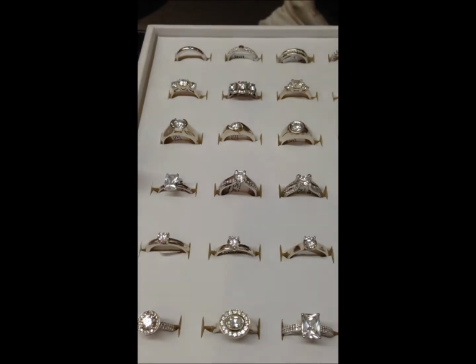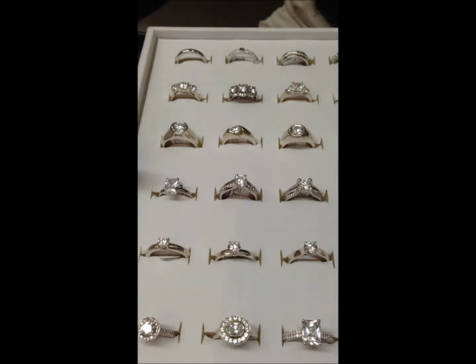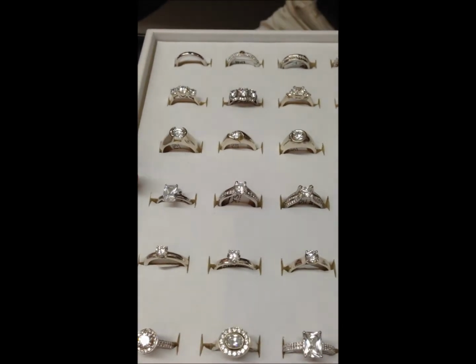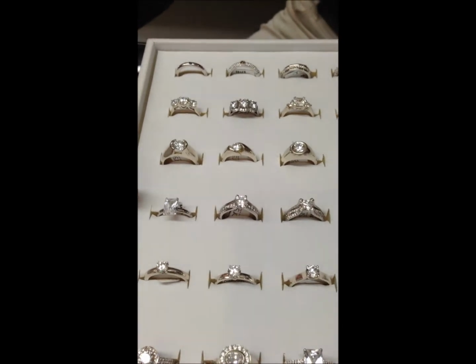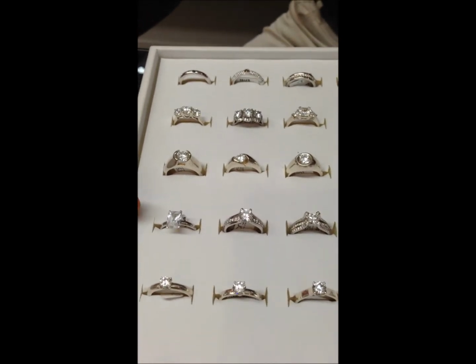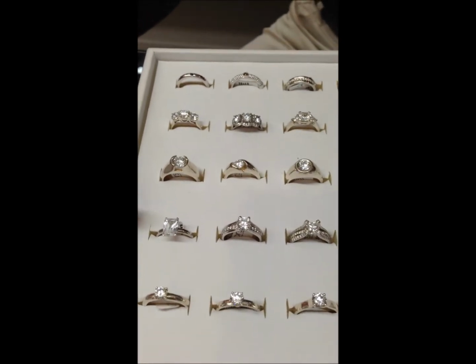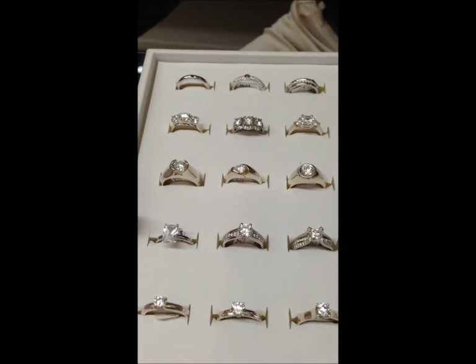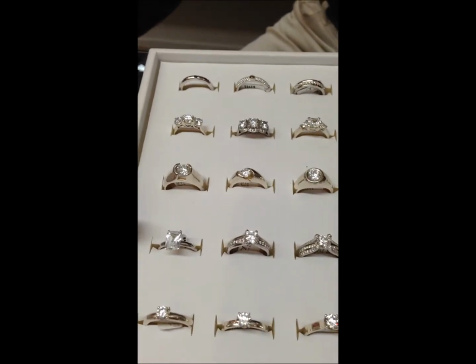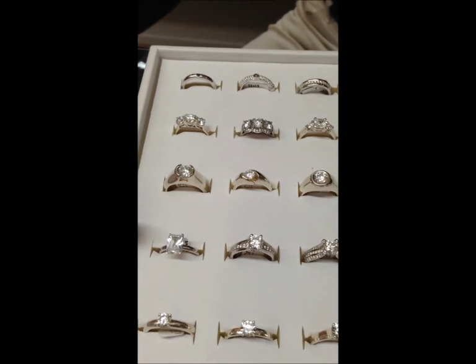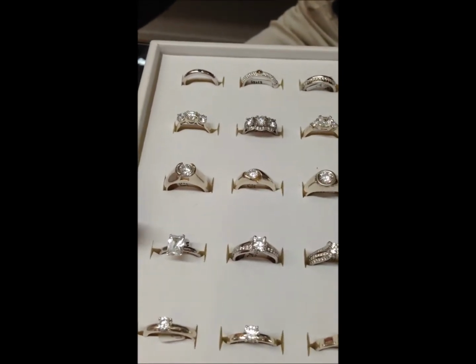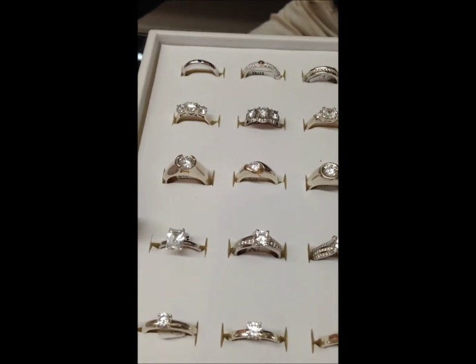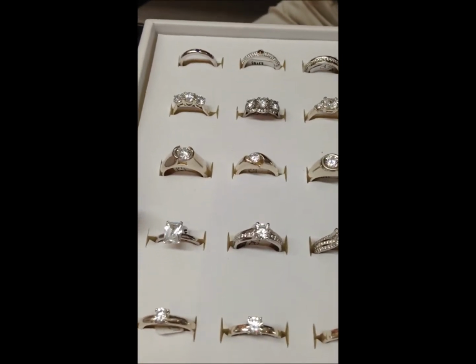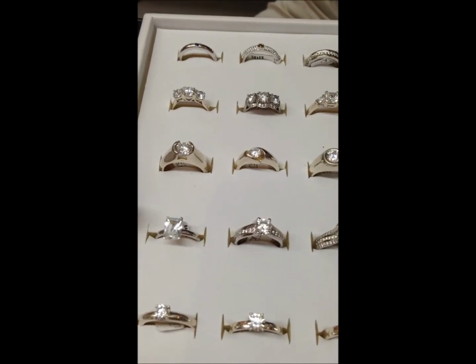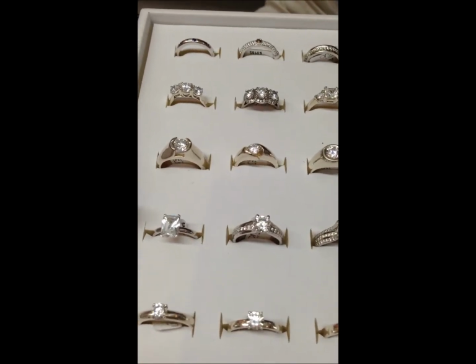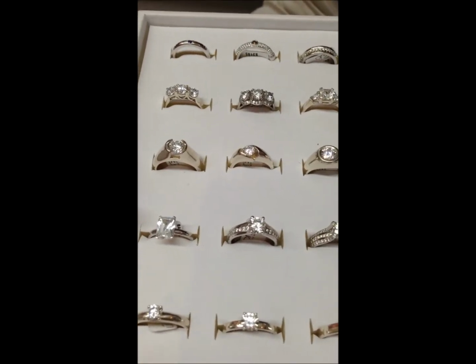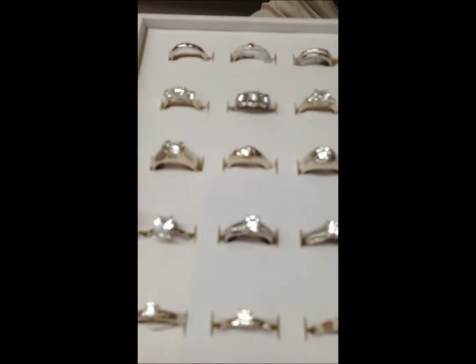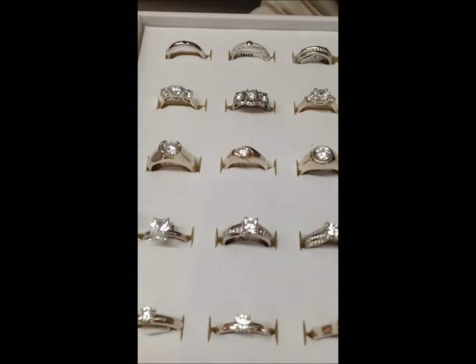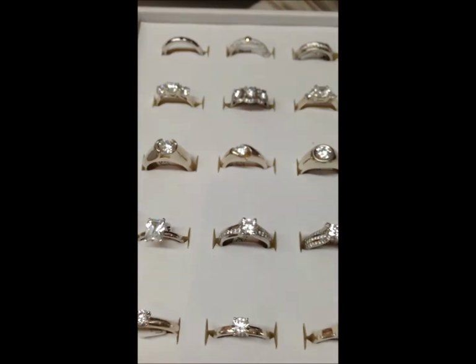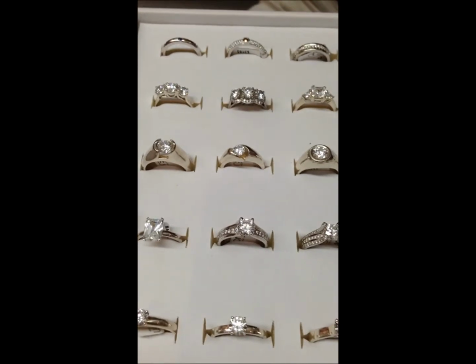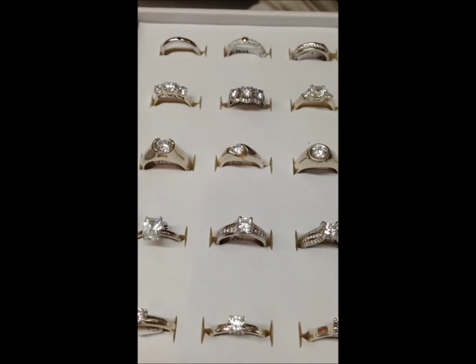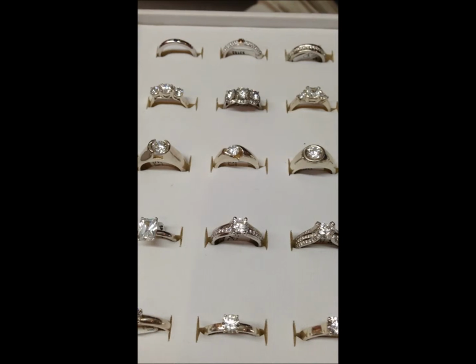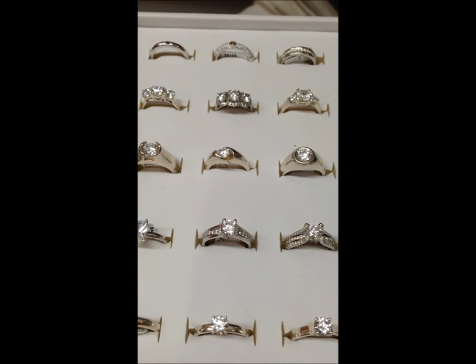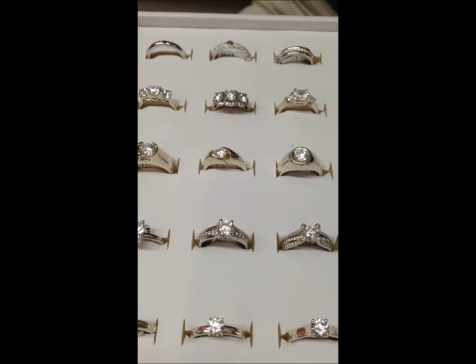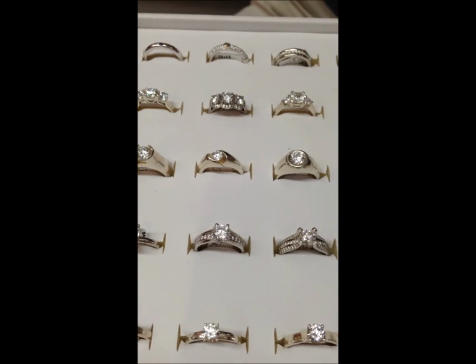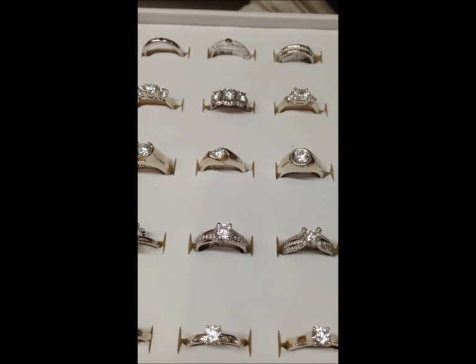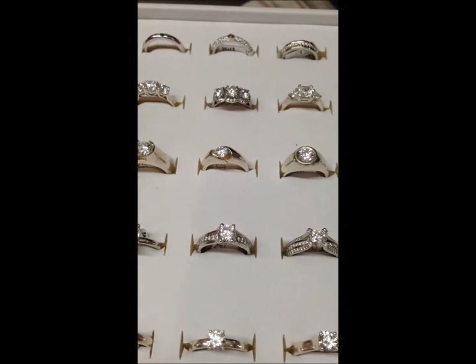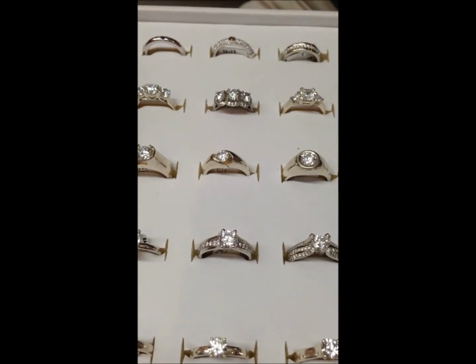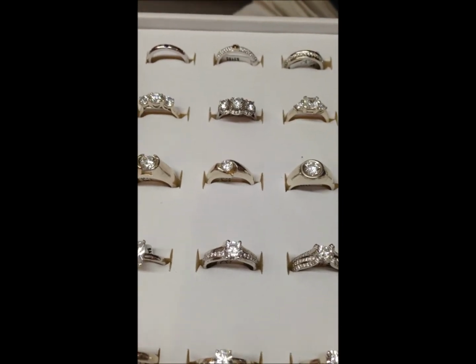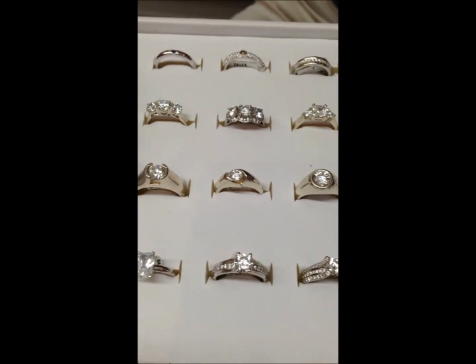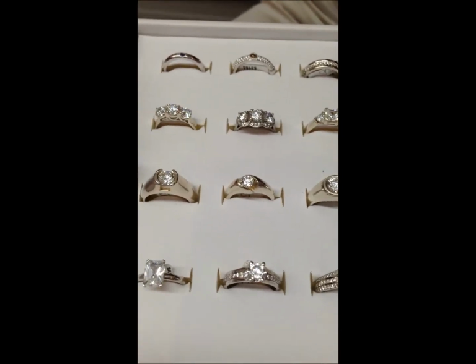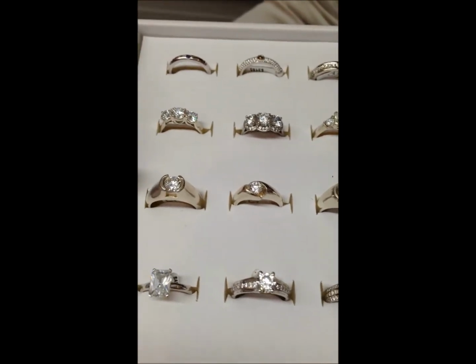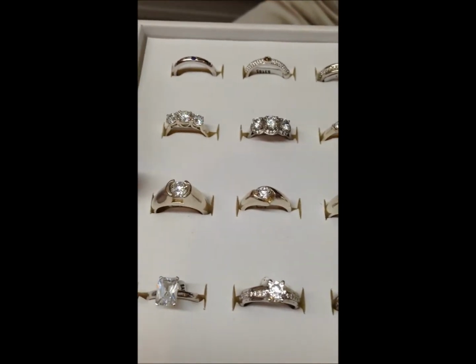Followed by more elaborate designs, which are more individualised. Contemporary designs.